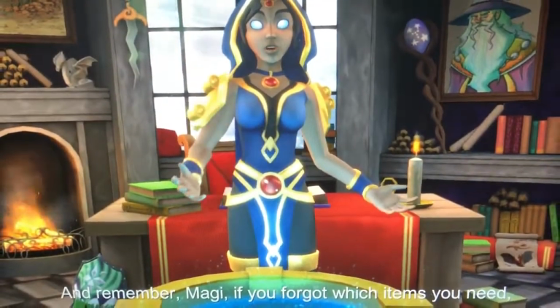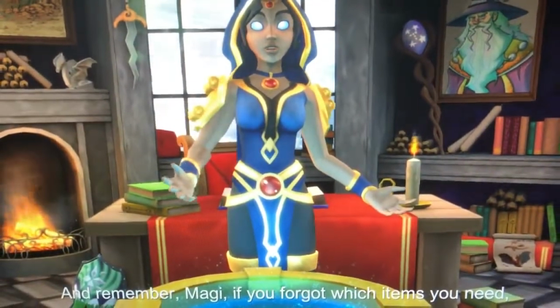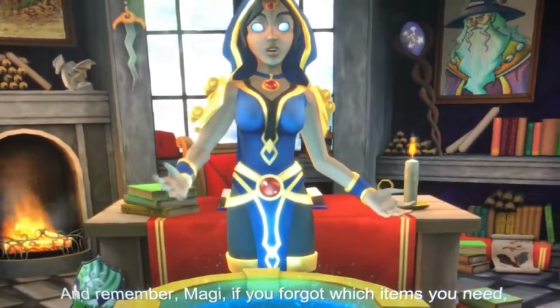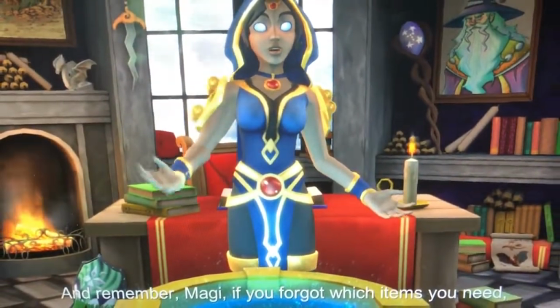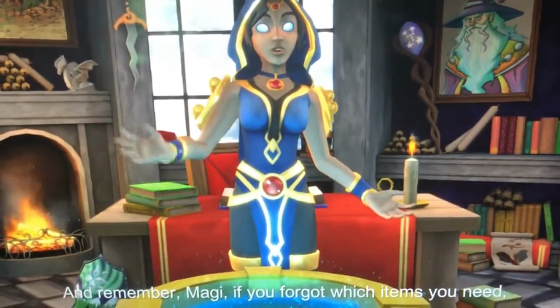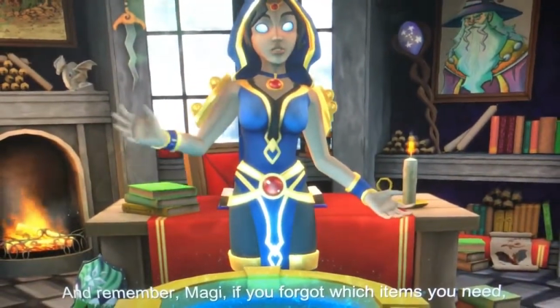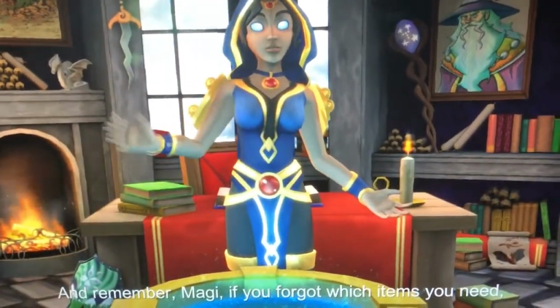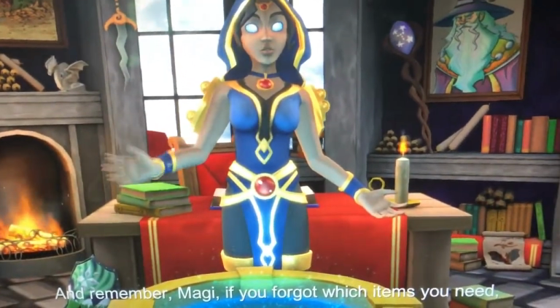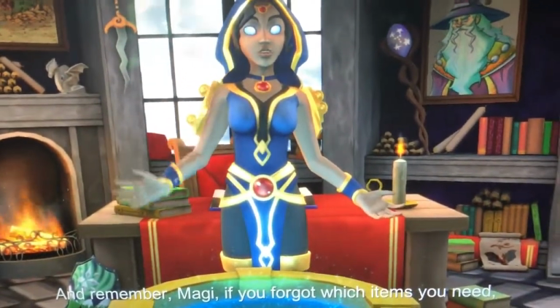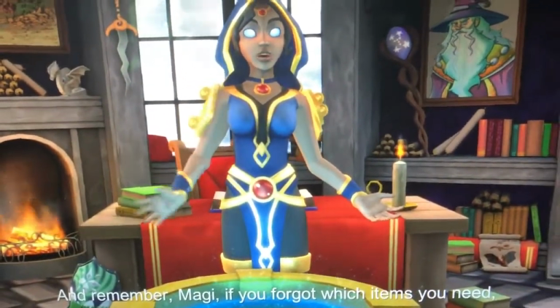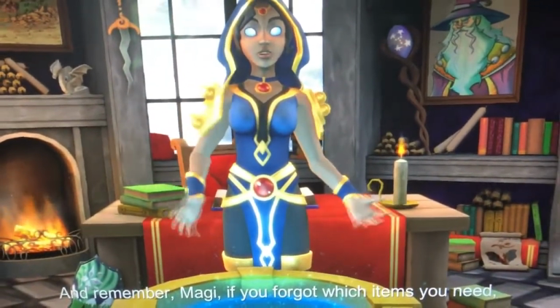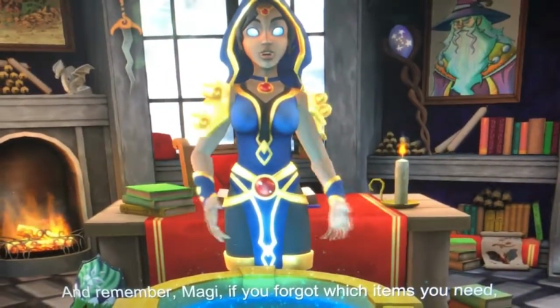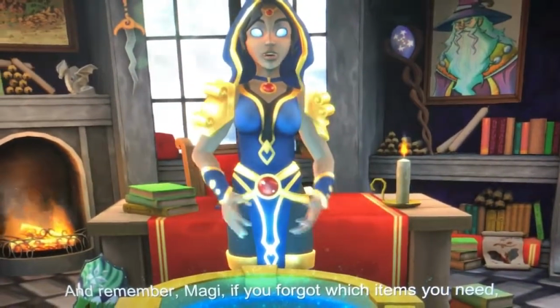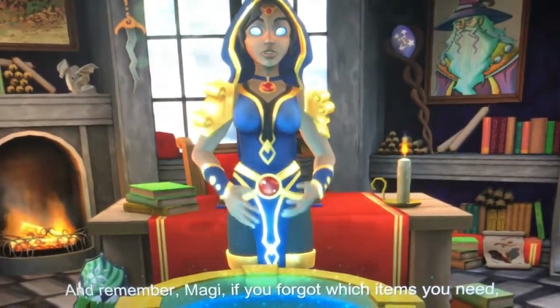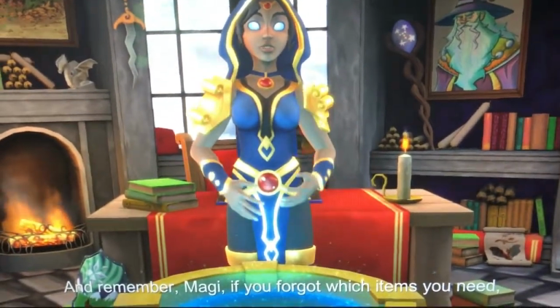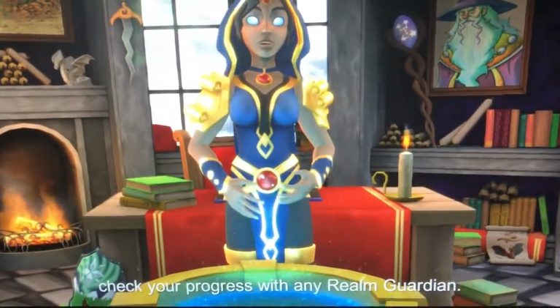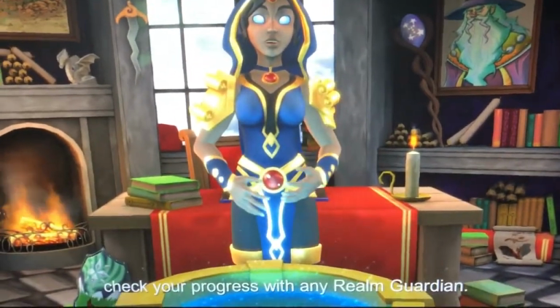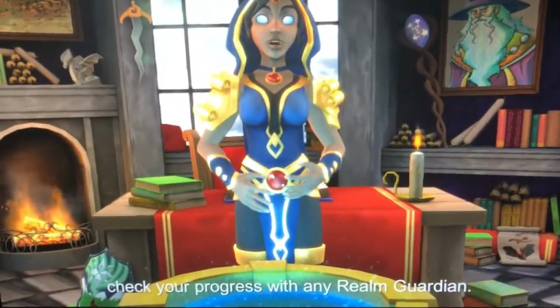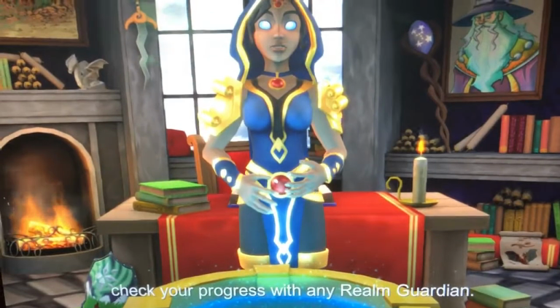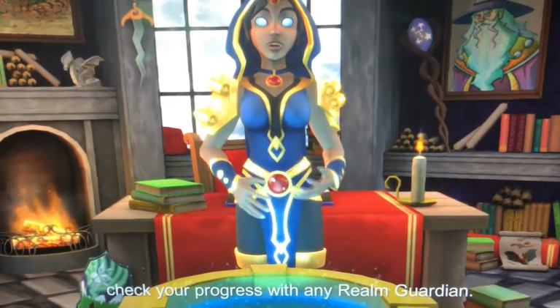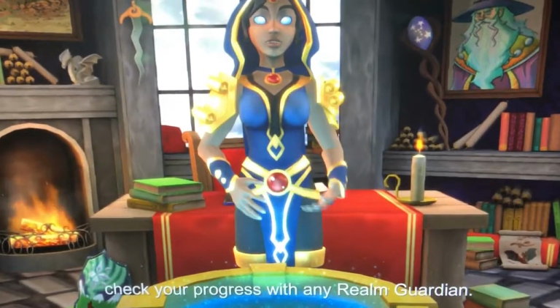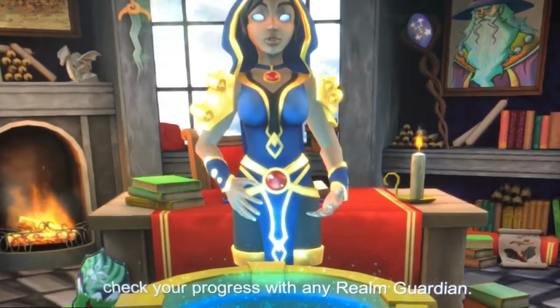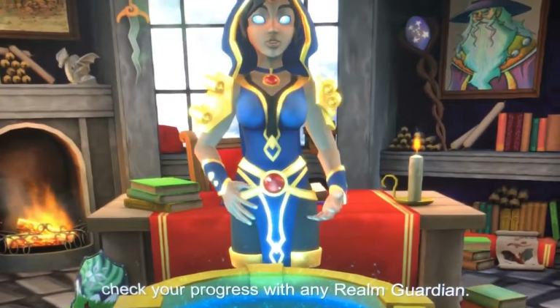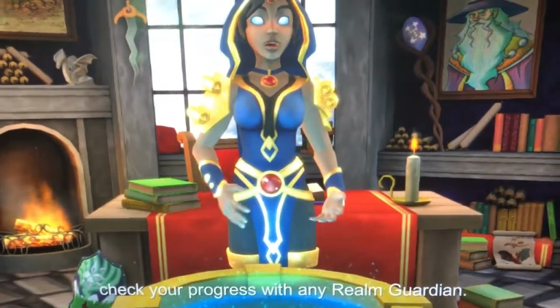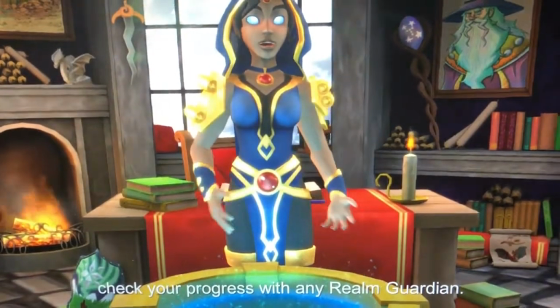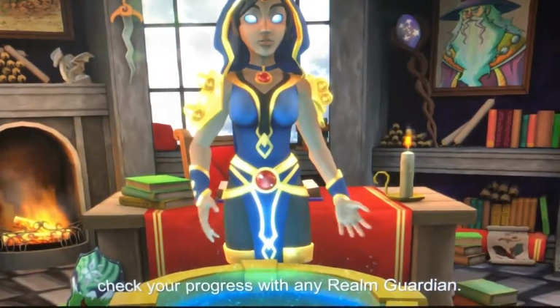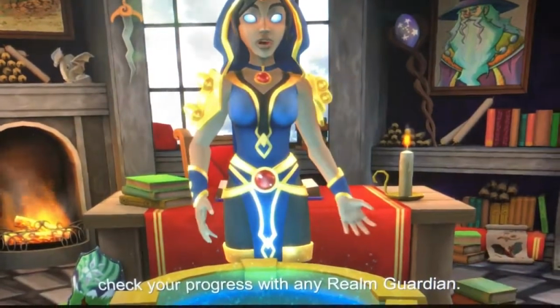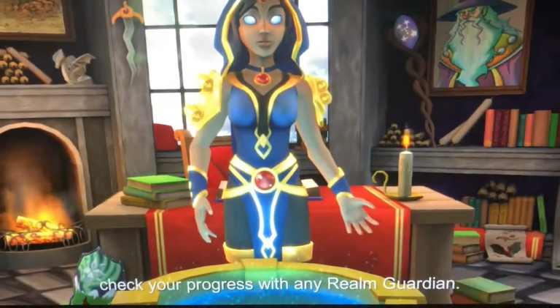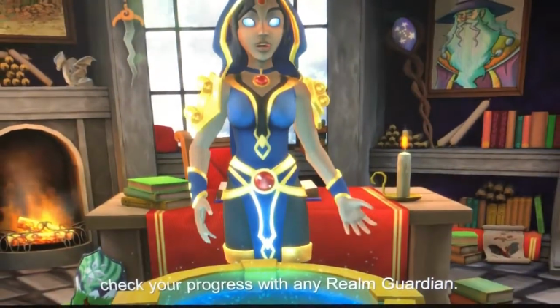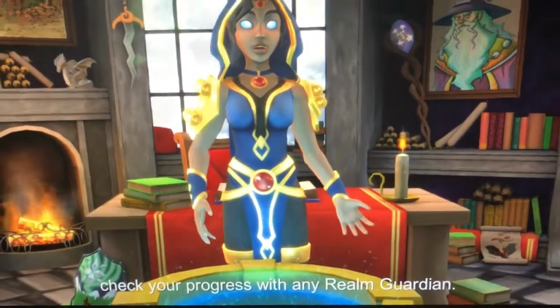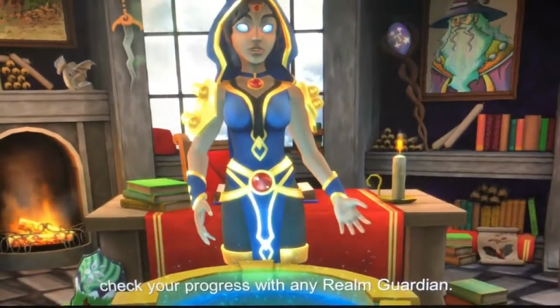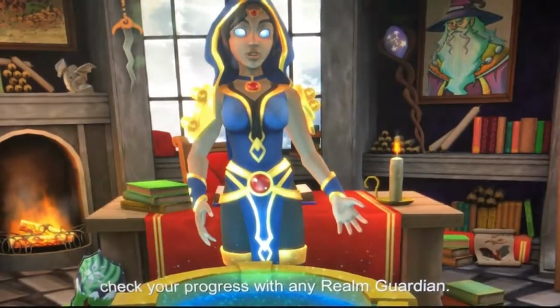And remember, Magi, if you forgot which items you need, check your progress with any Realm Guardian.